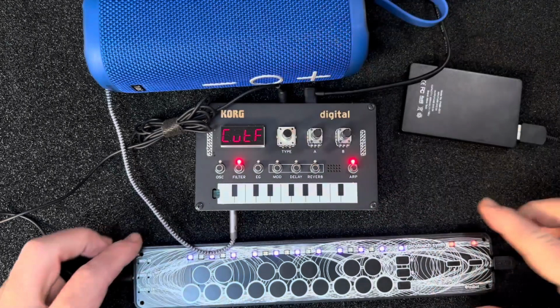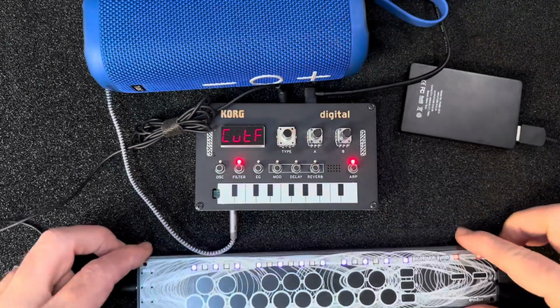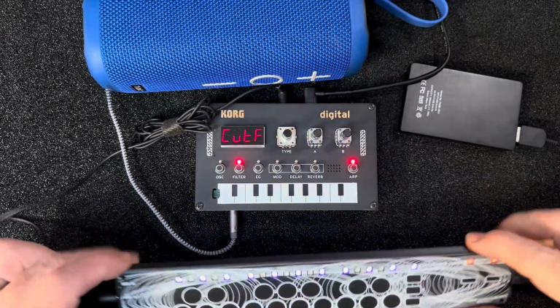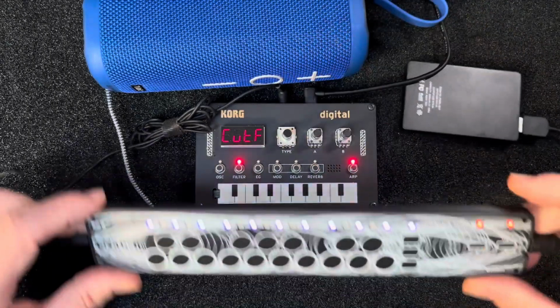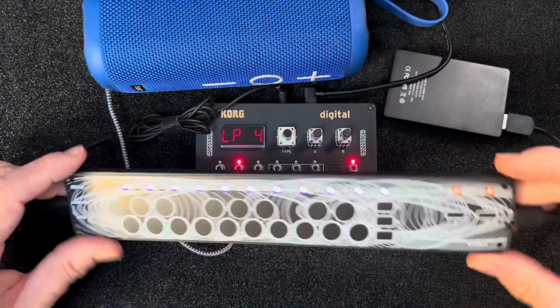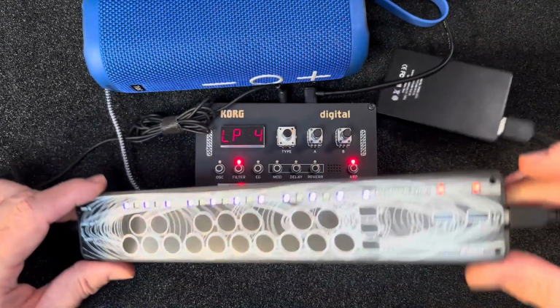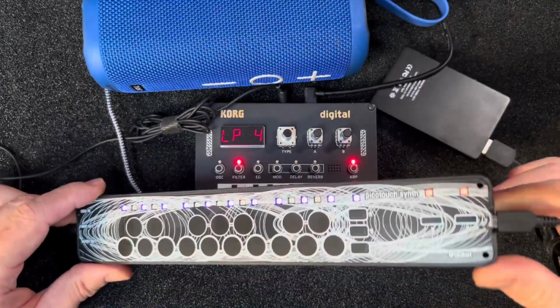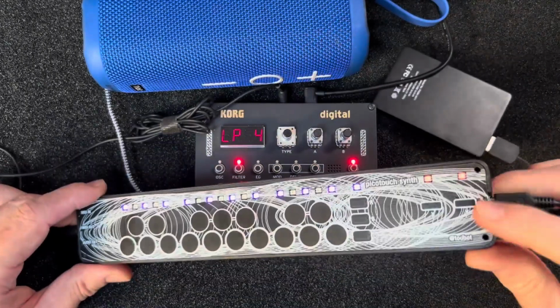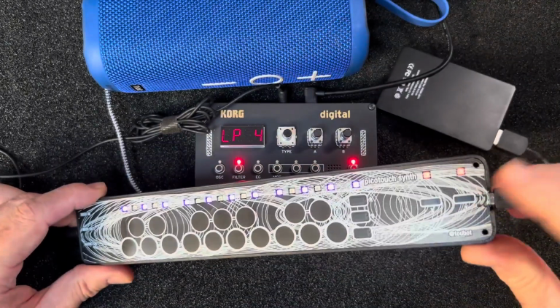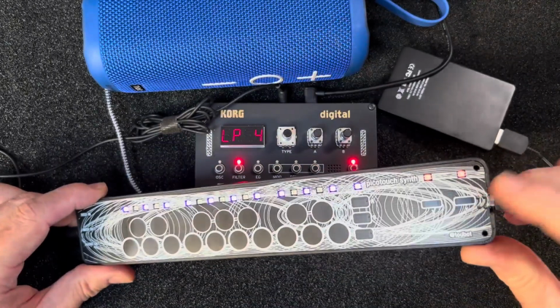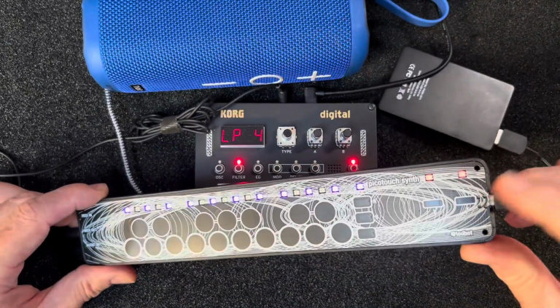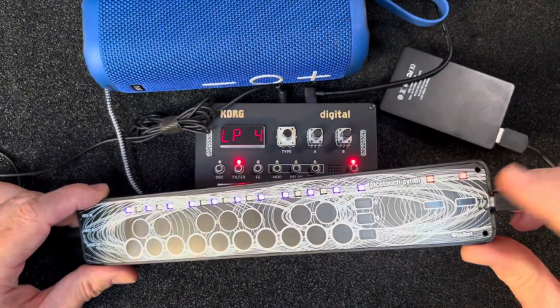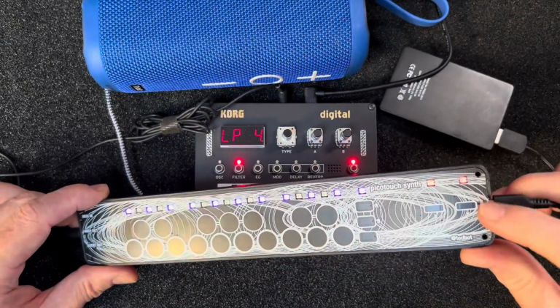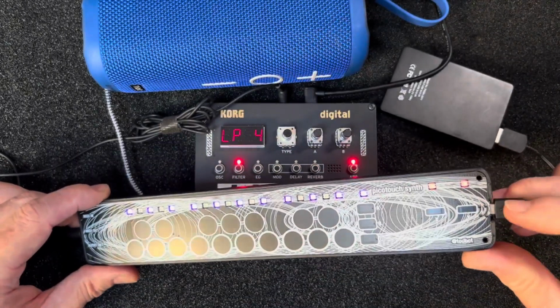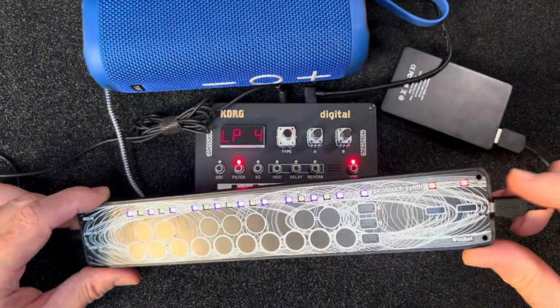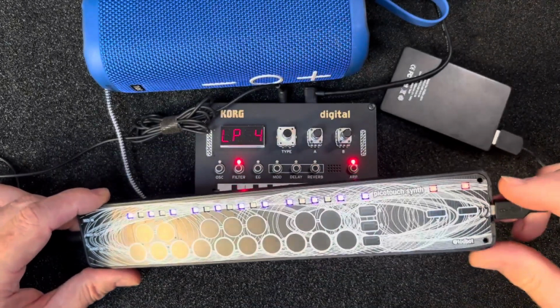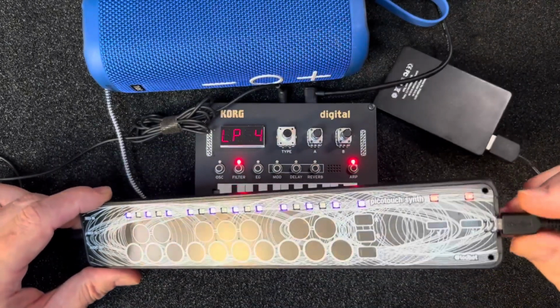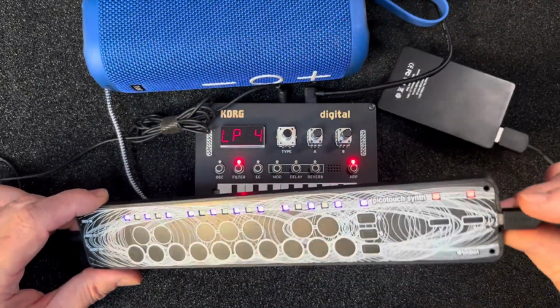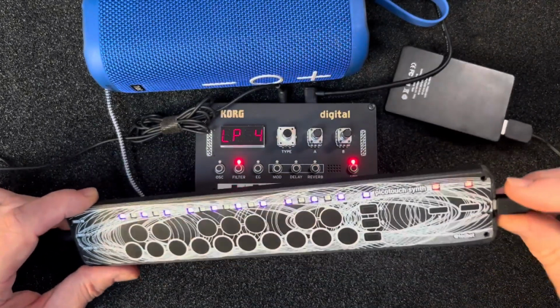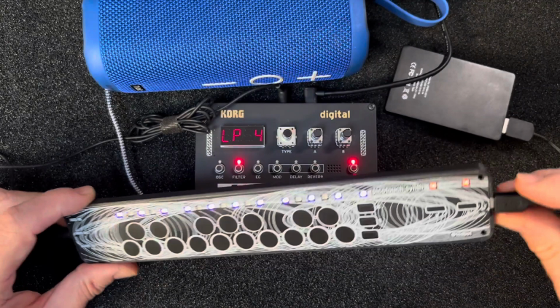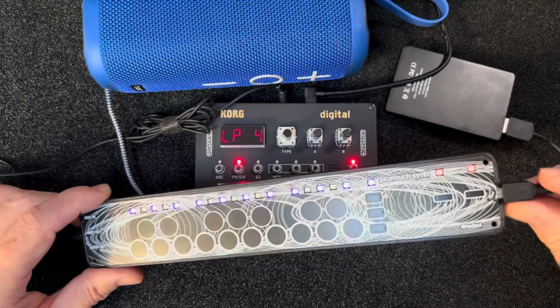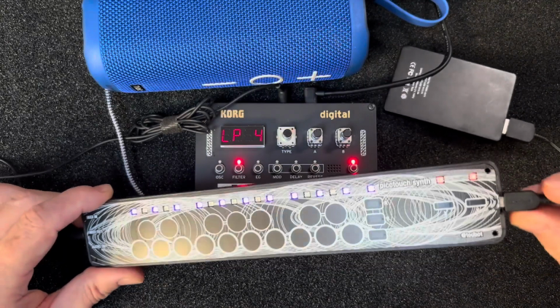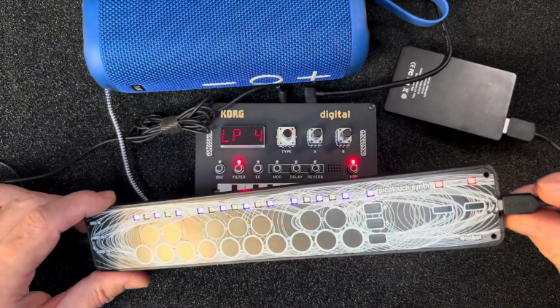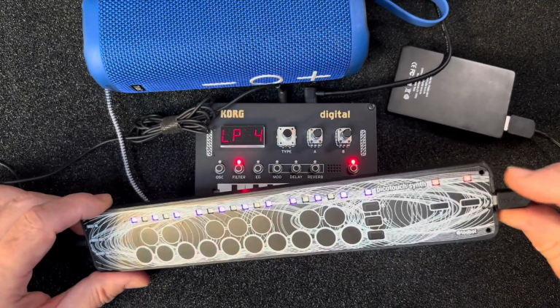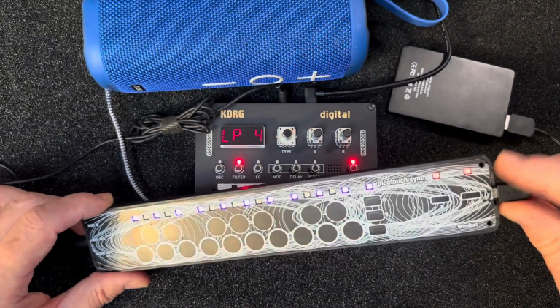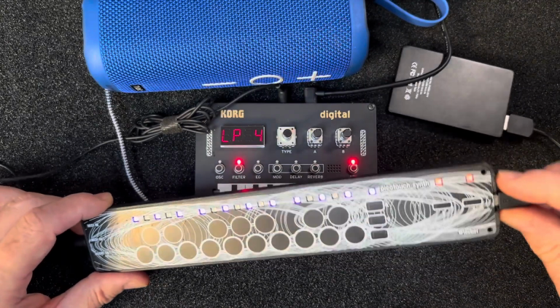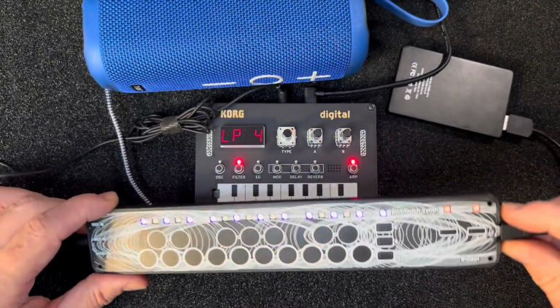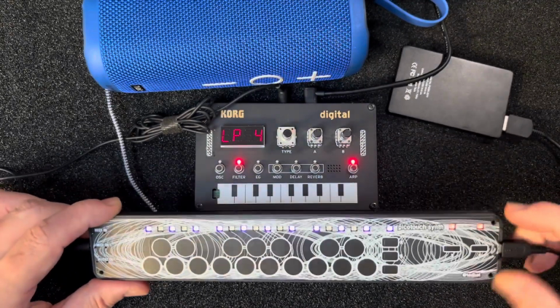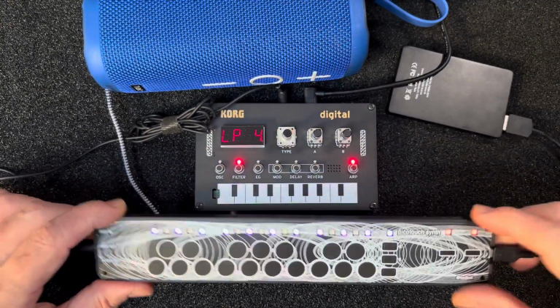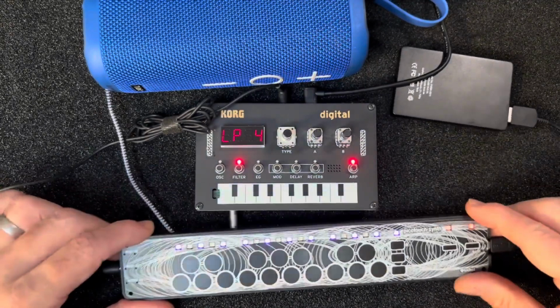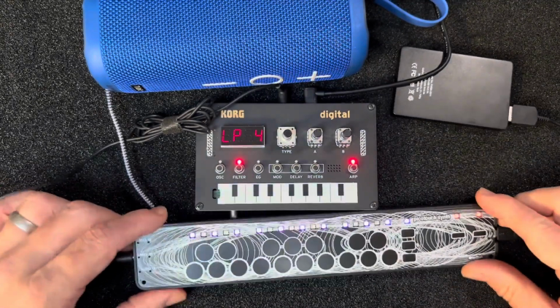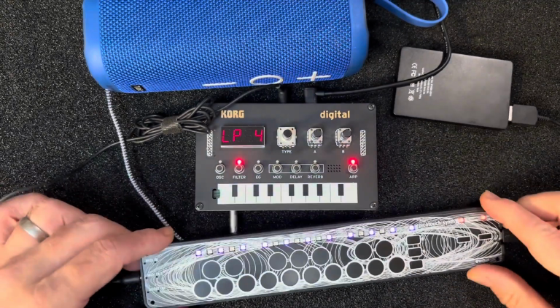And of course, it sends MIDI out via USB, and responds to MIDI in via USB as well.